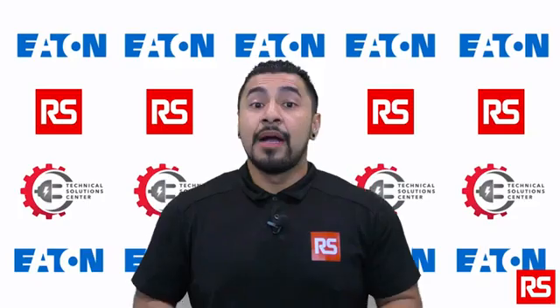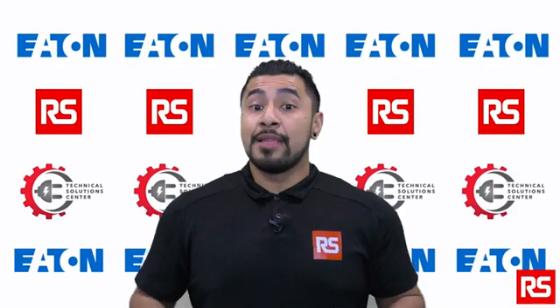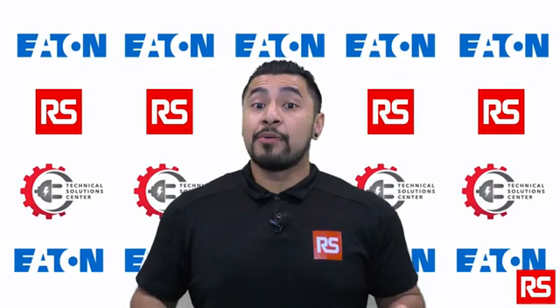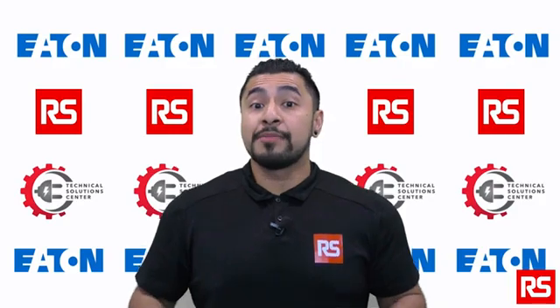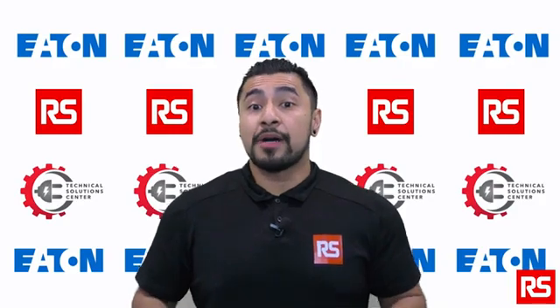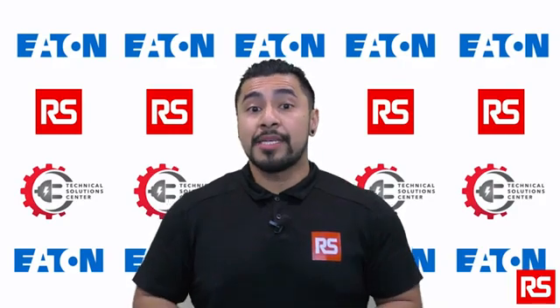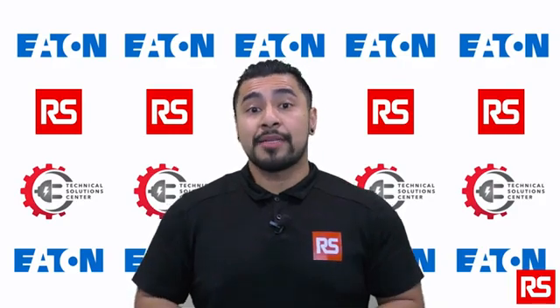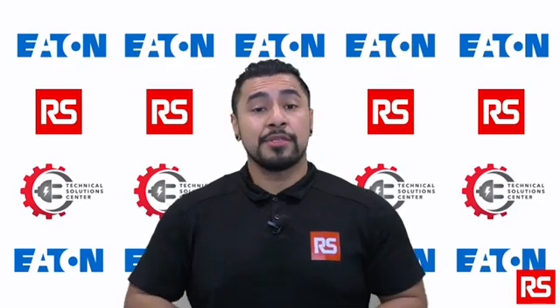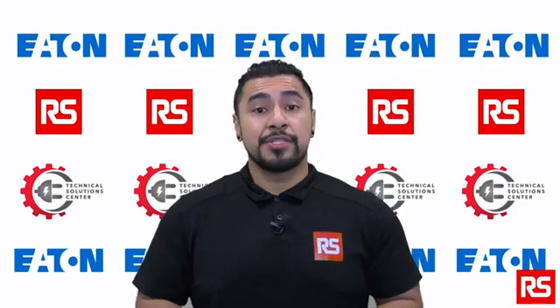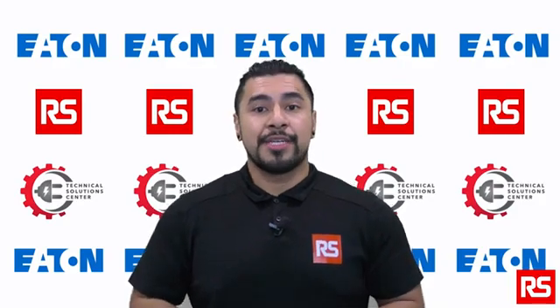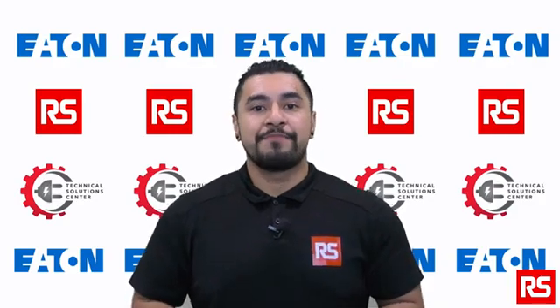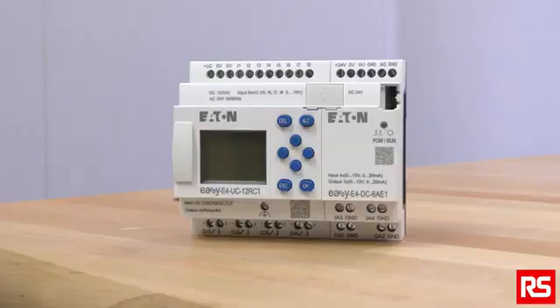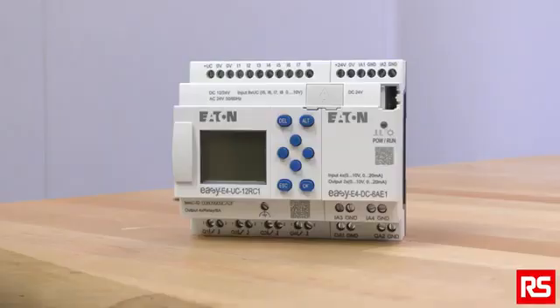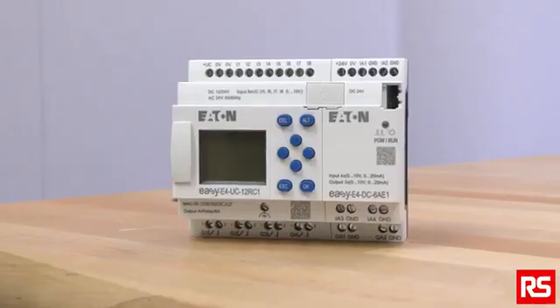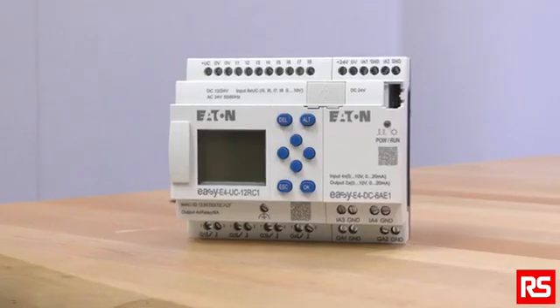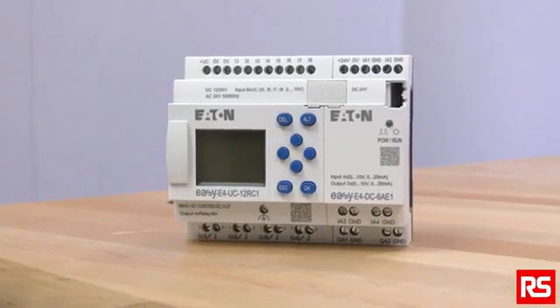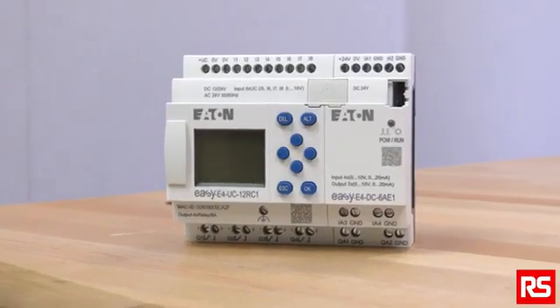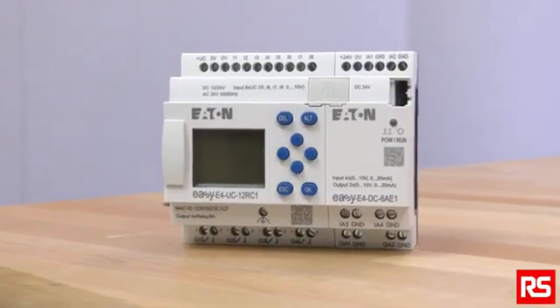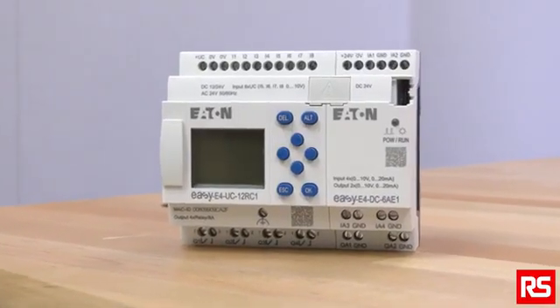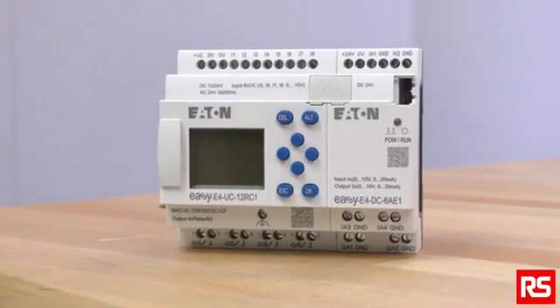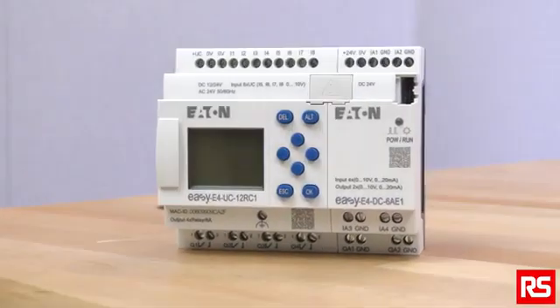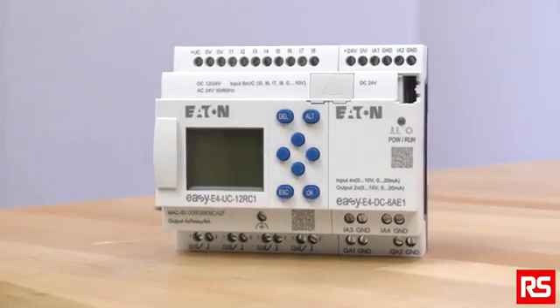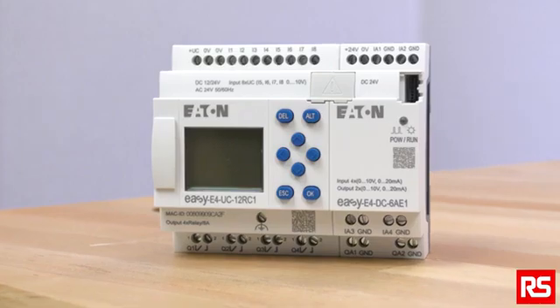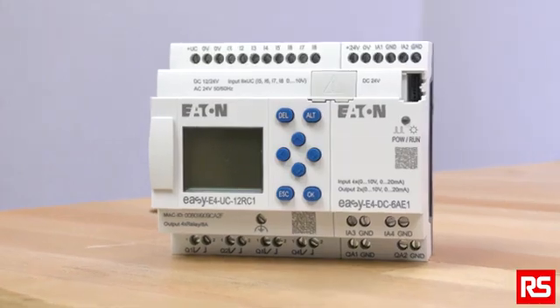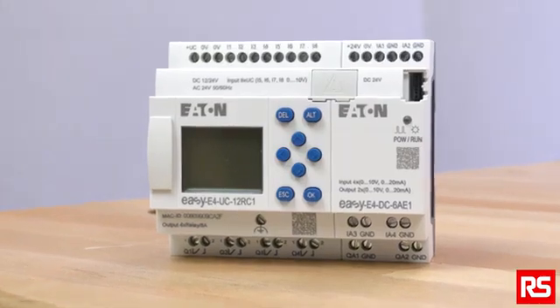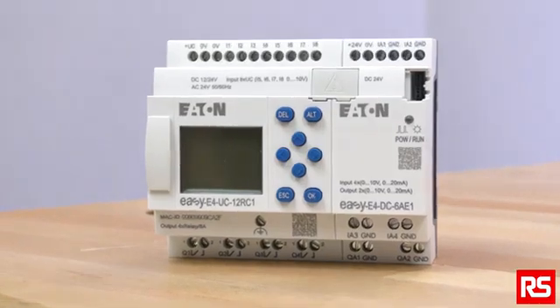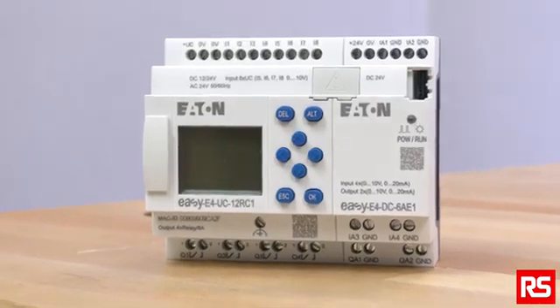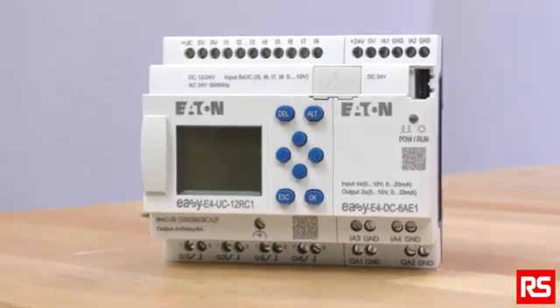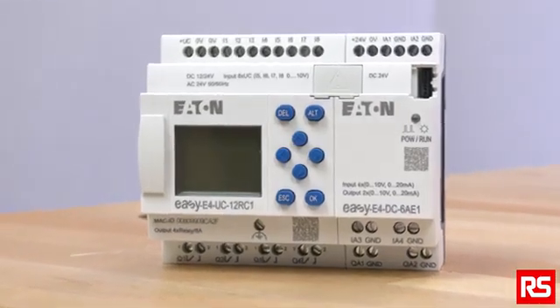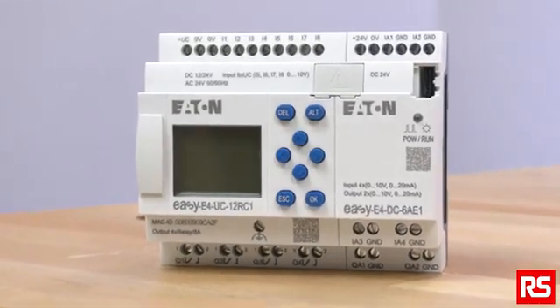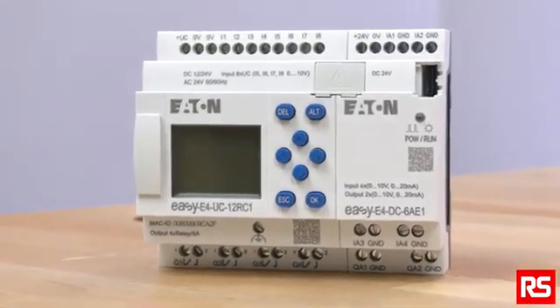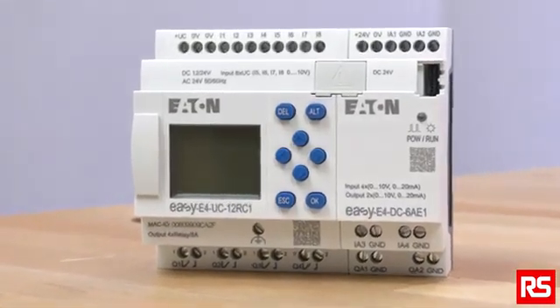Hello and welcome to the RS Technical Solutions Center. In this episode, we will be discussing the EZE4 Control Relay from Eden and Basic Startup.